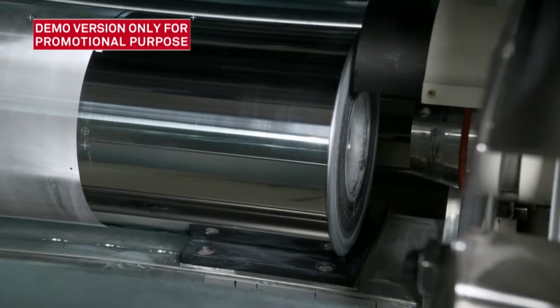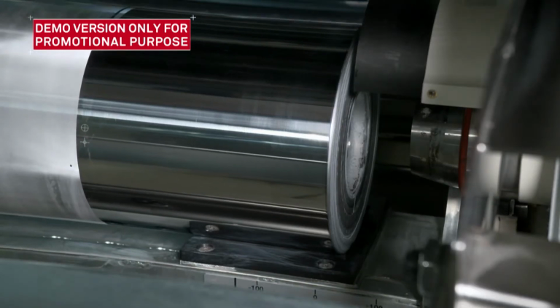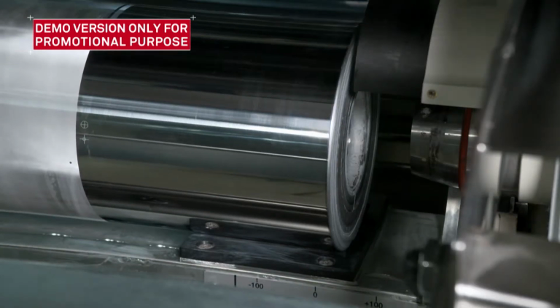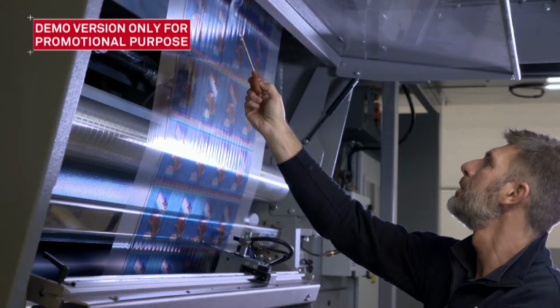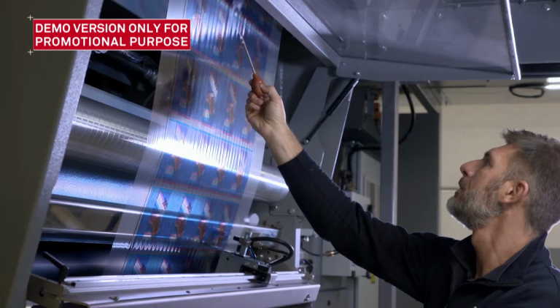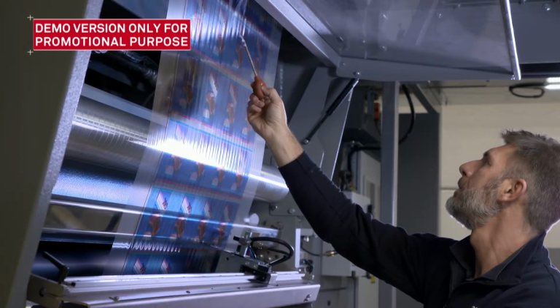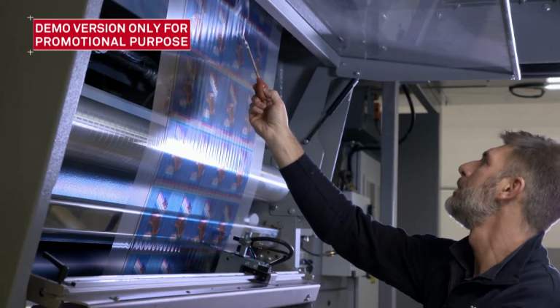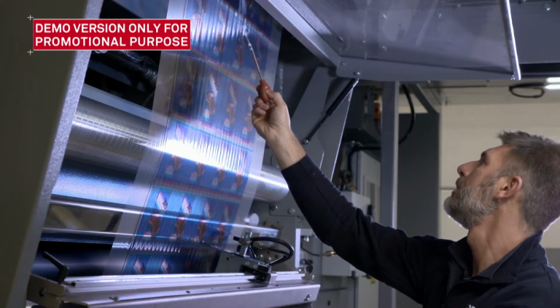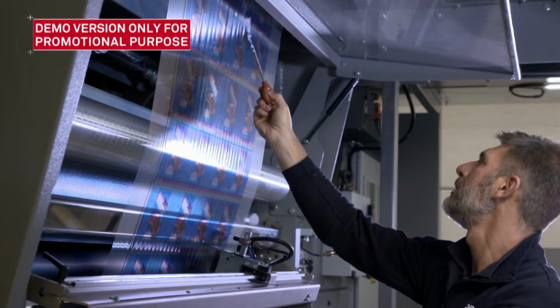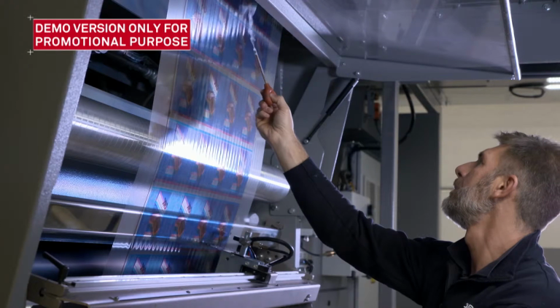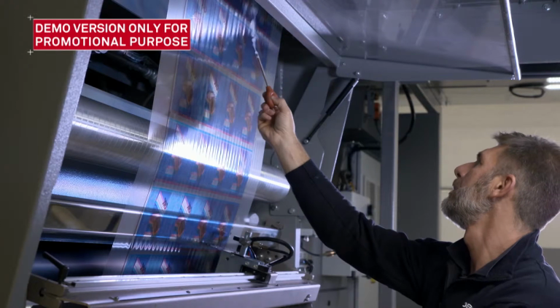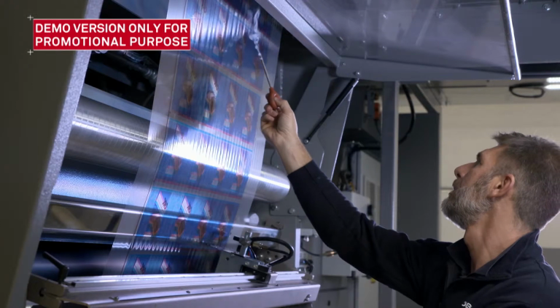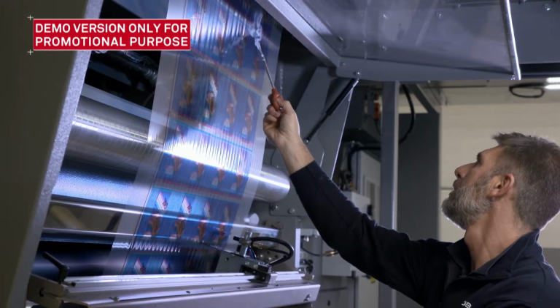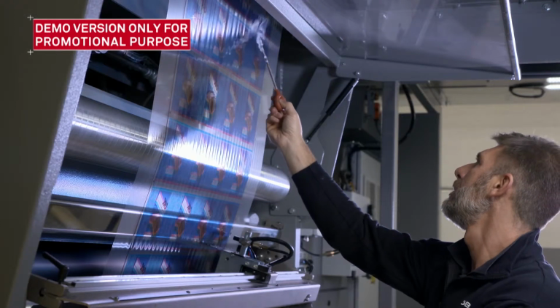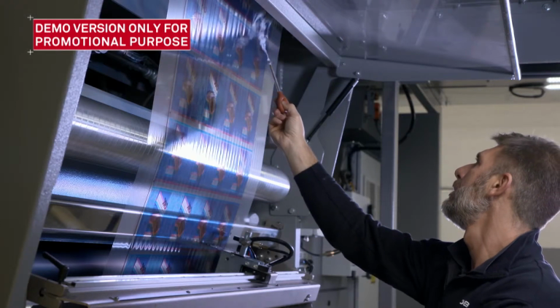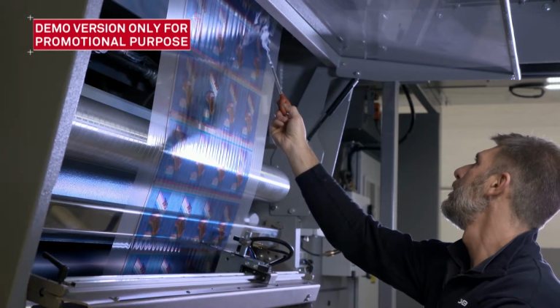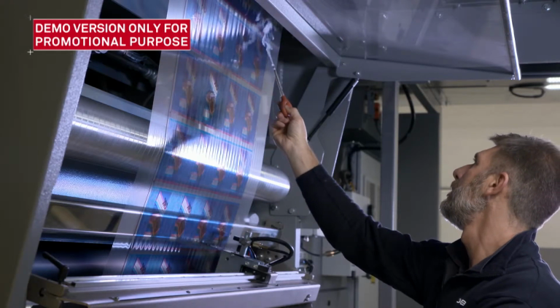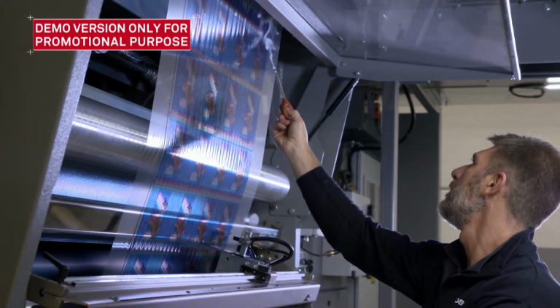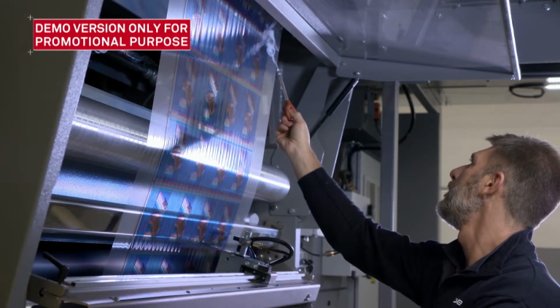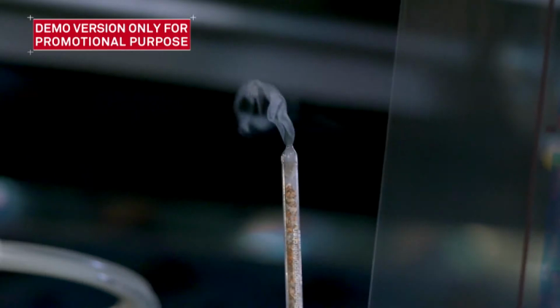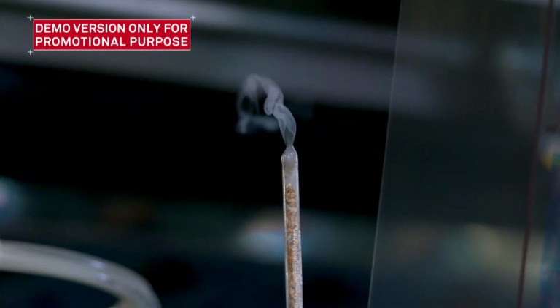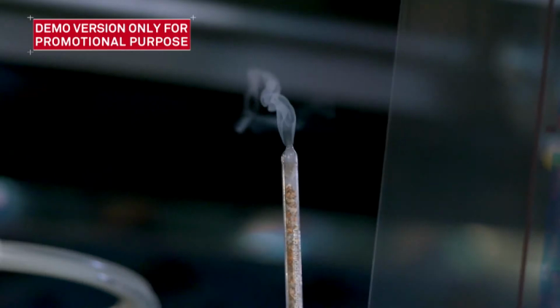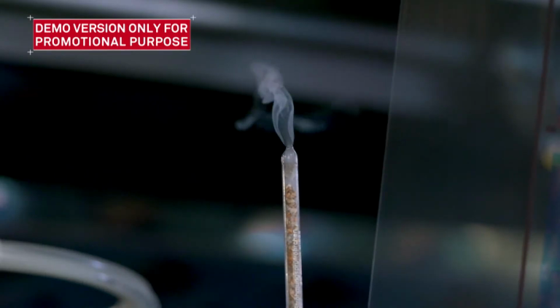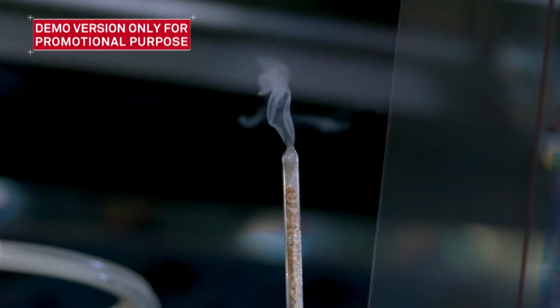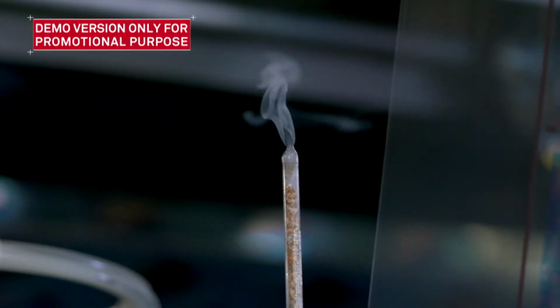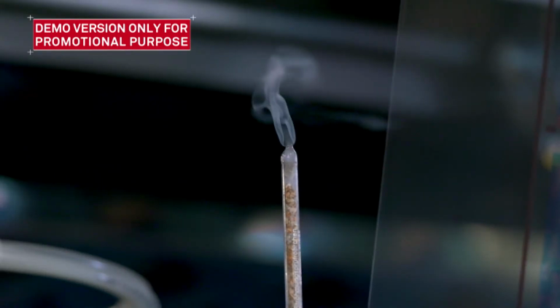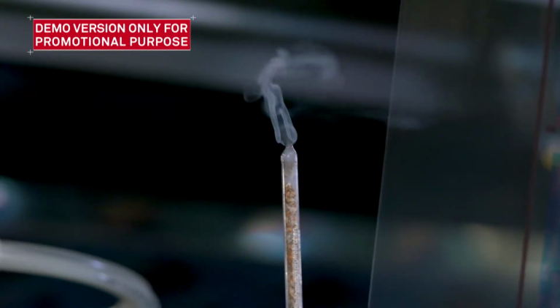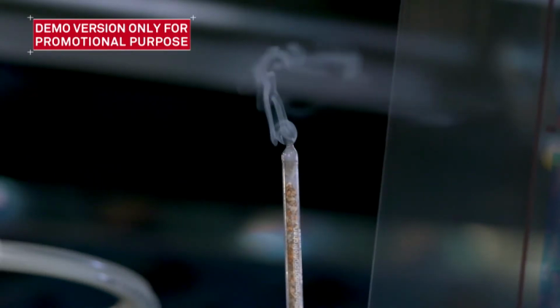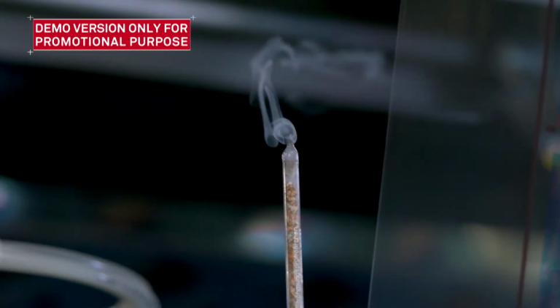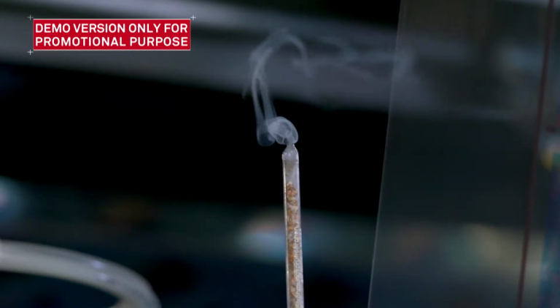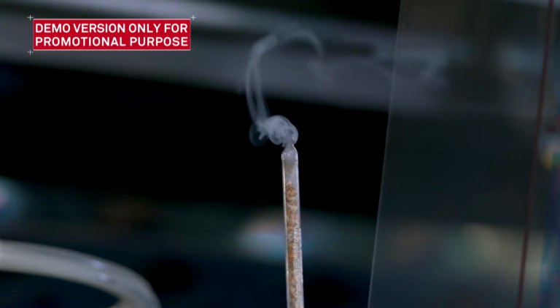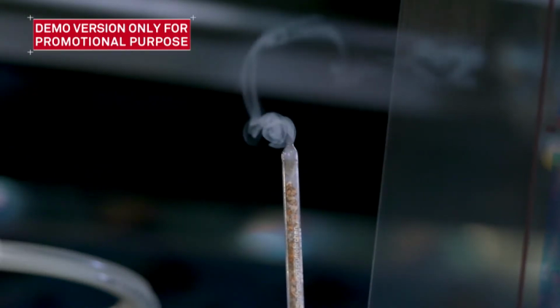Check that all the machine's ventilation units are under depression by checking the fumes.